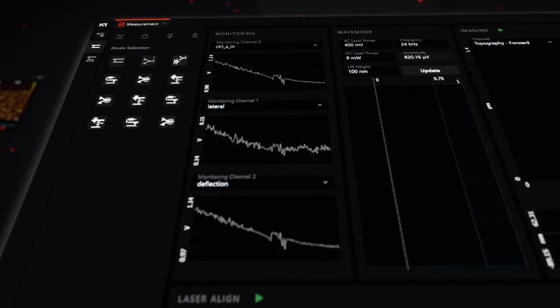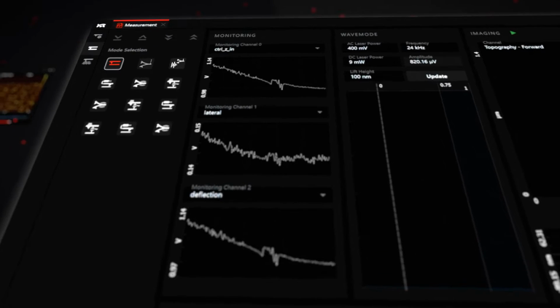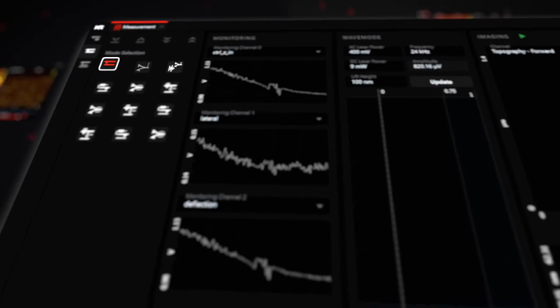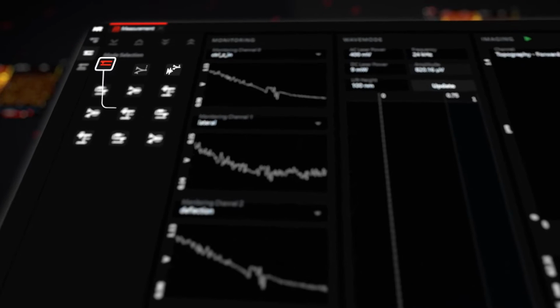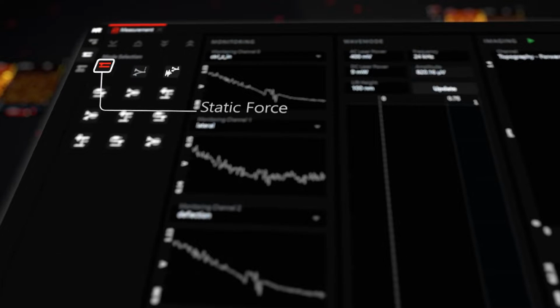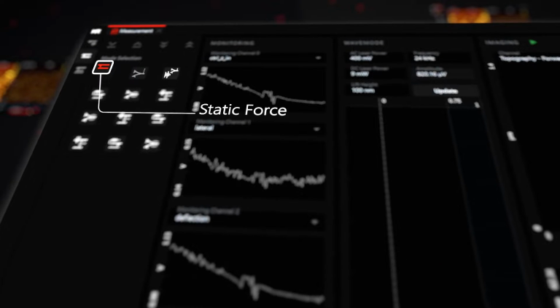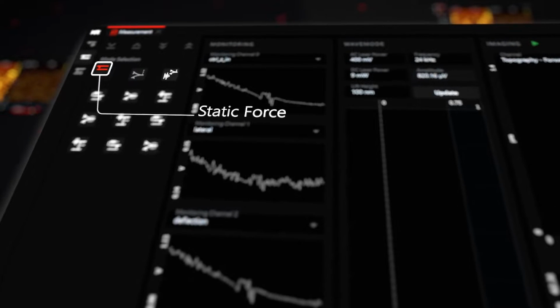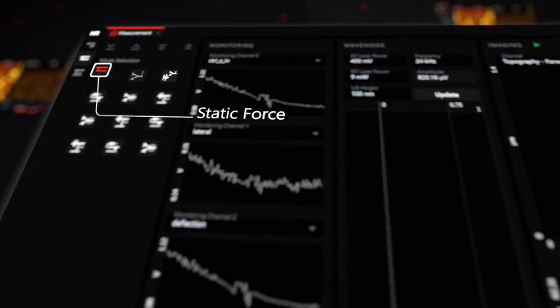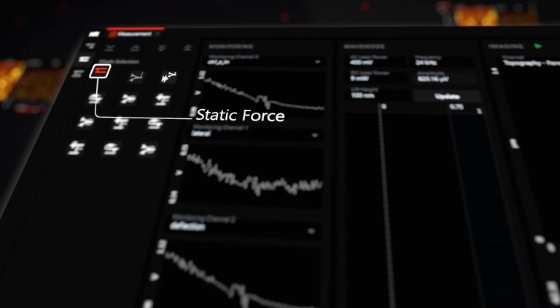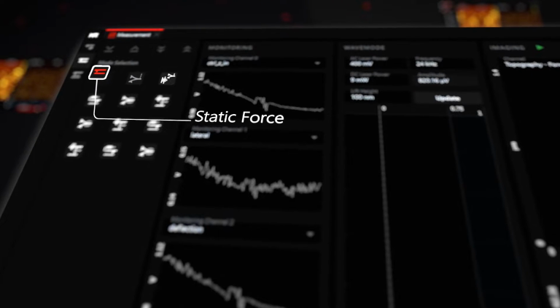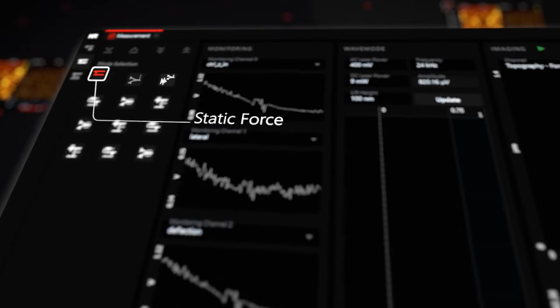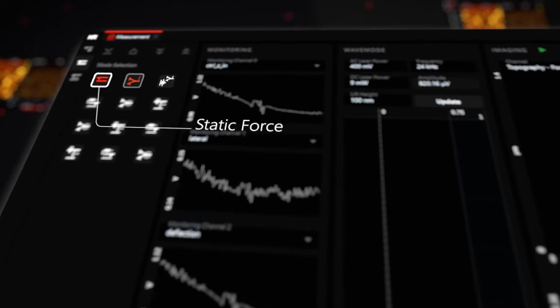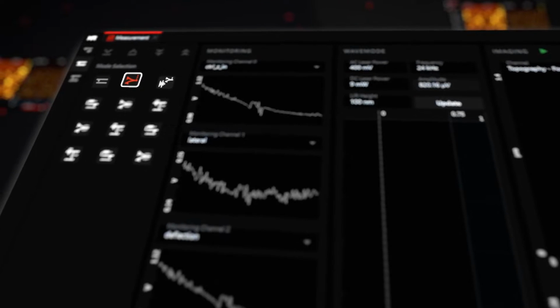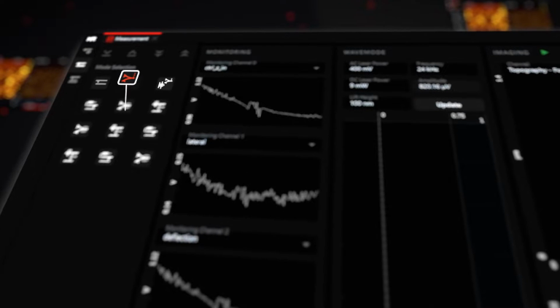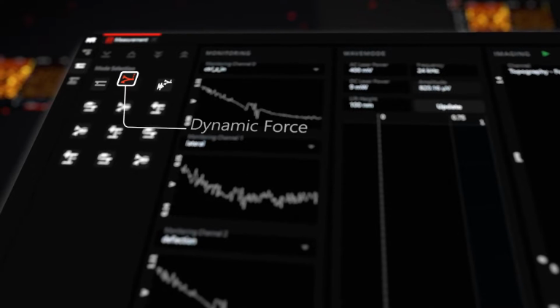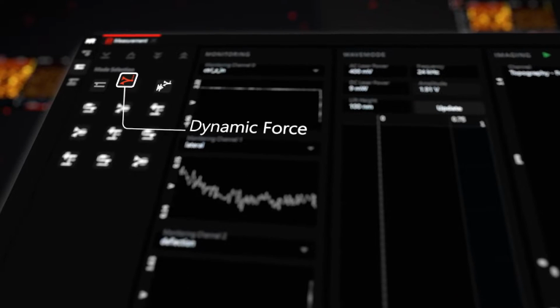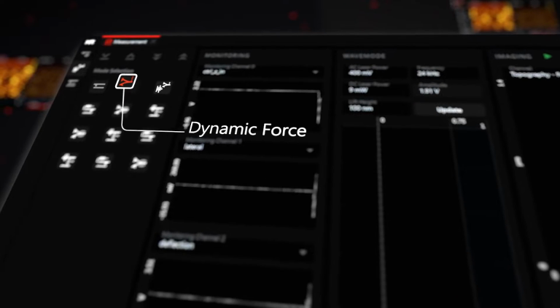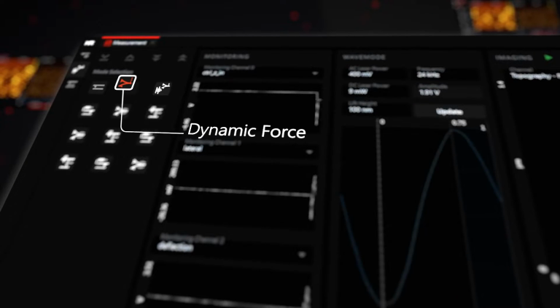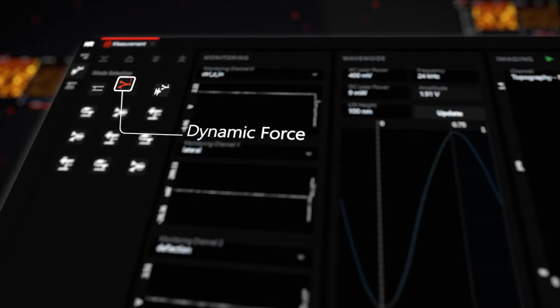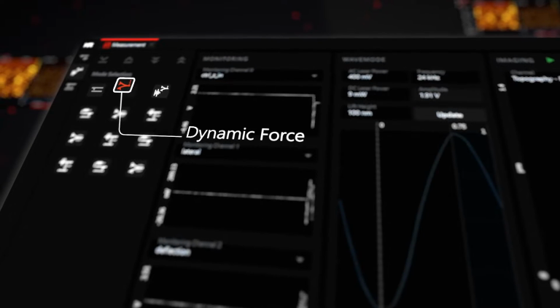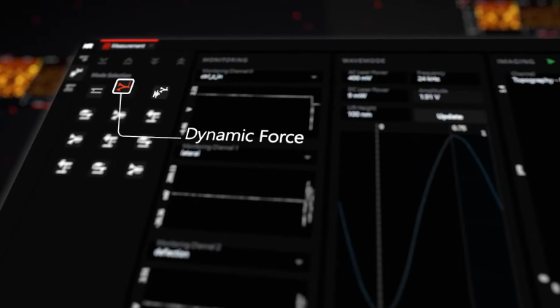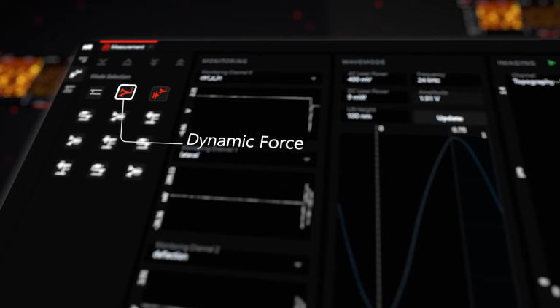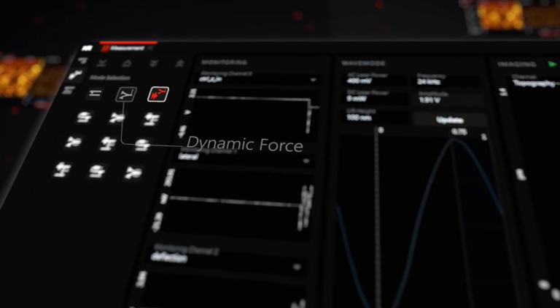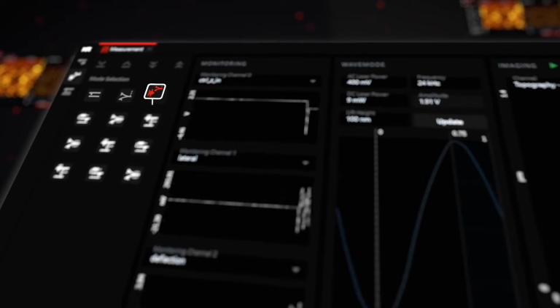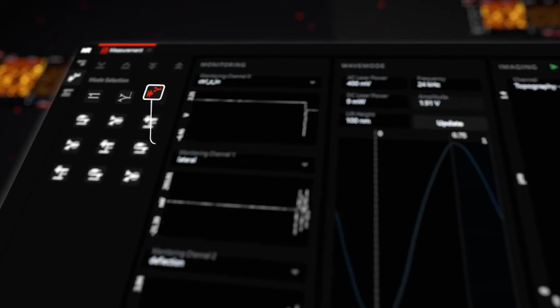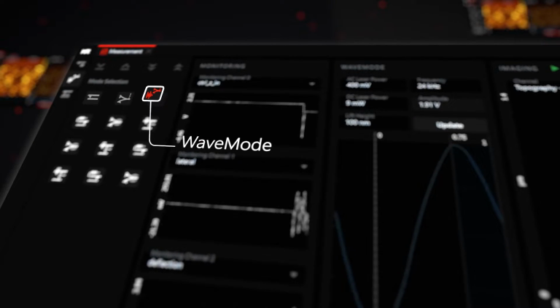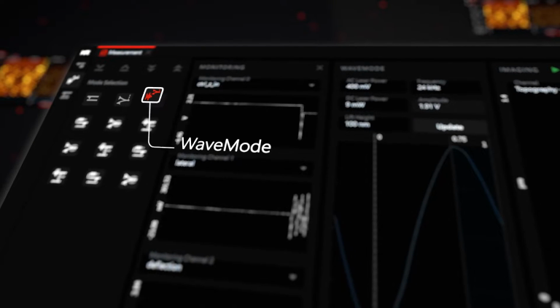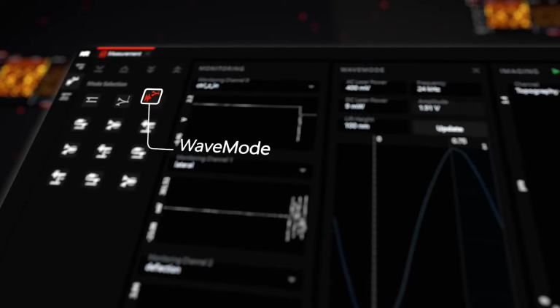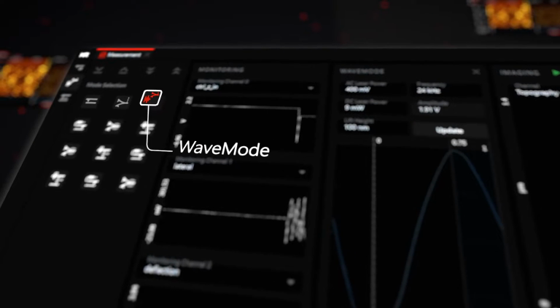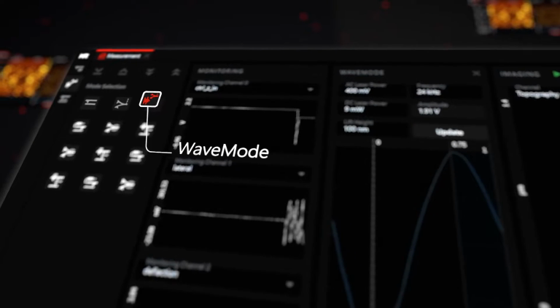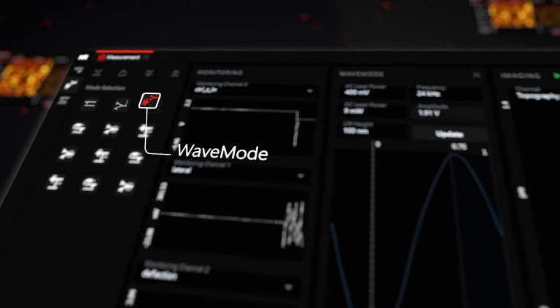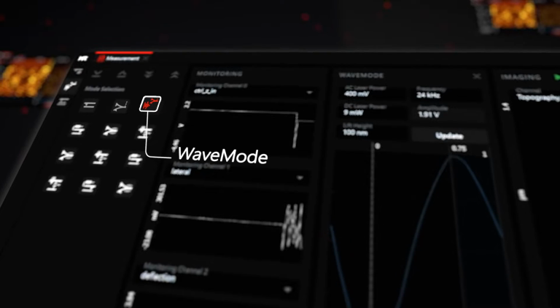Setting up operating modes was never easier. Ready to go with a single click.